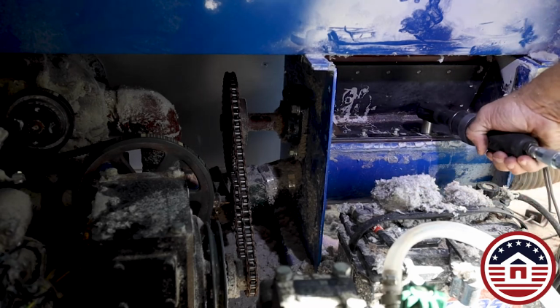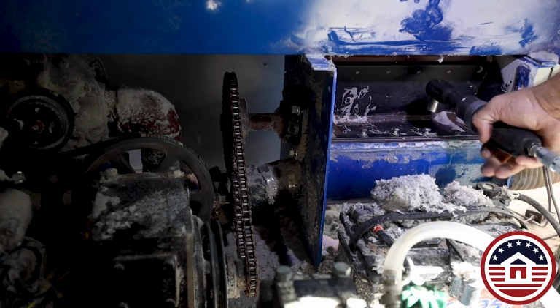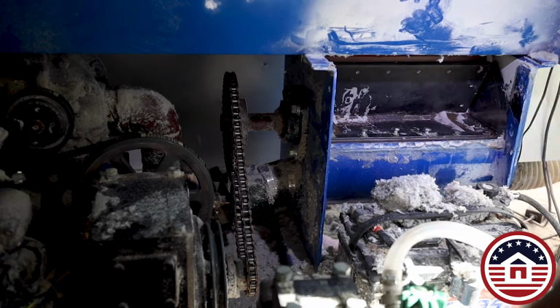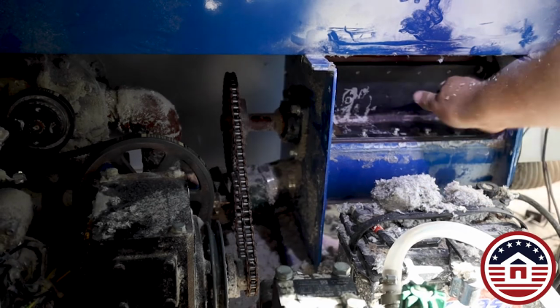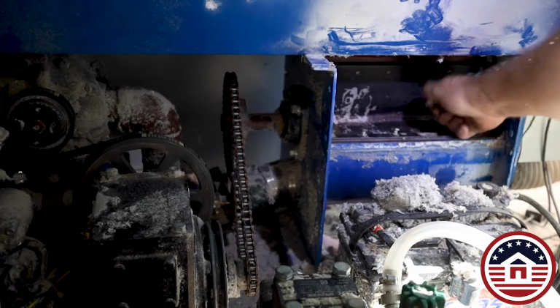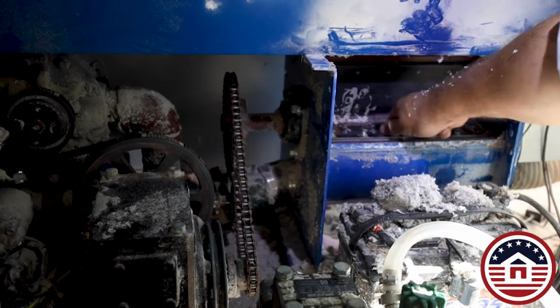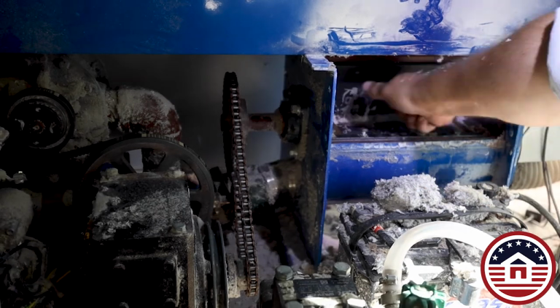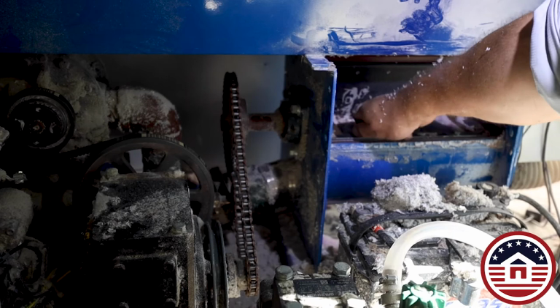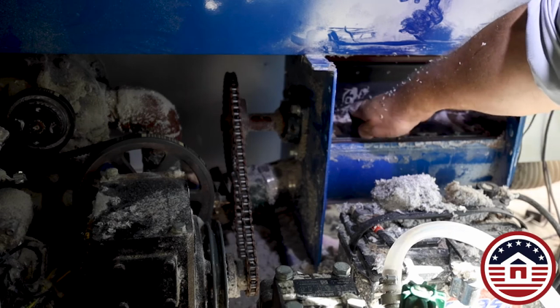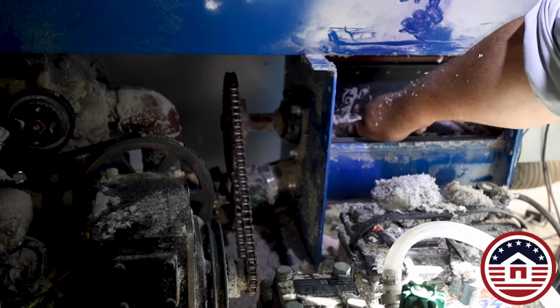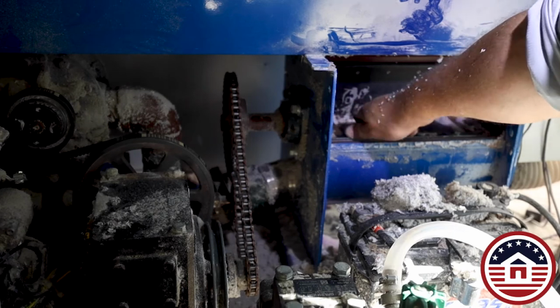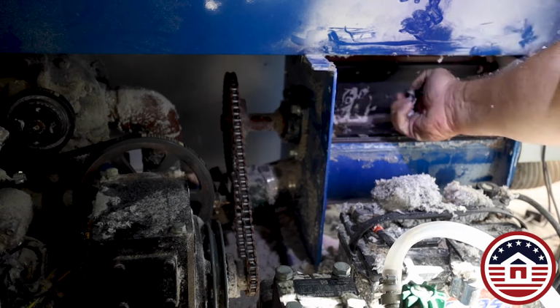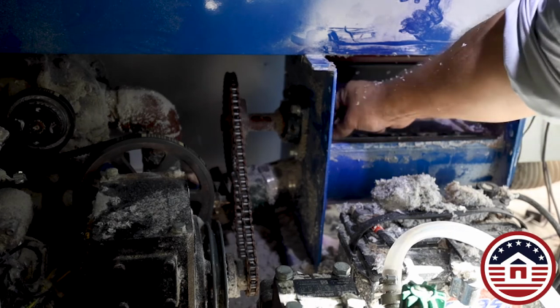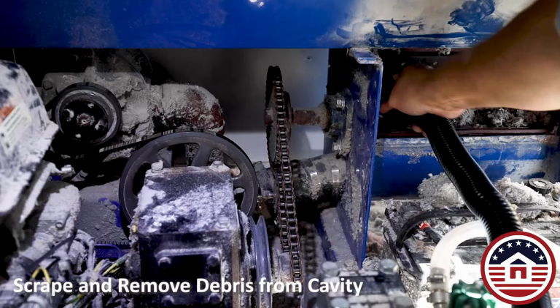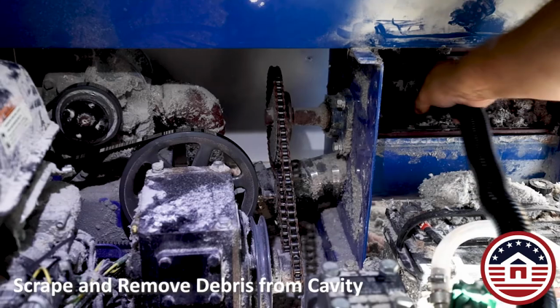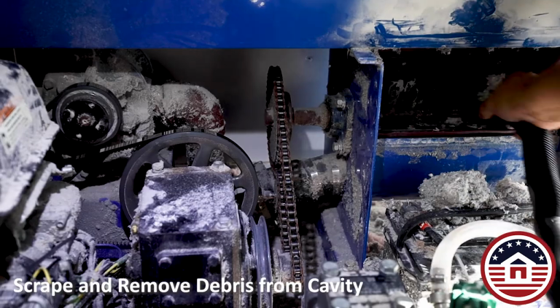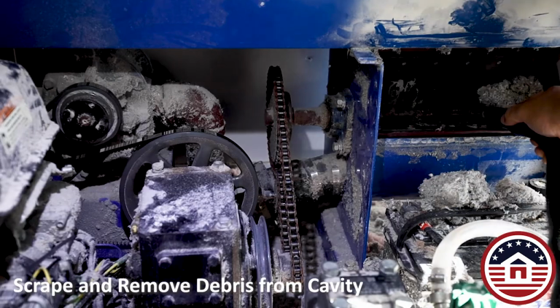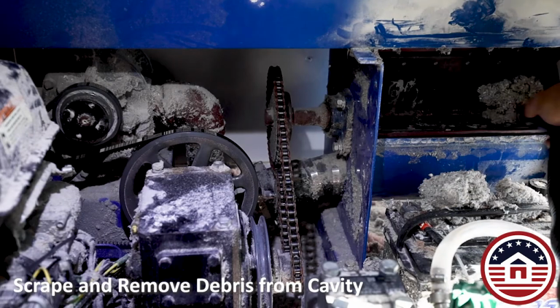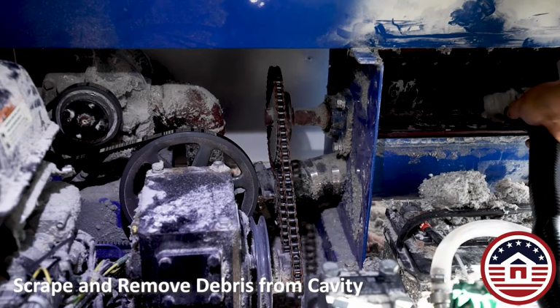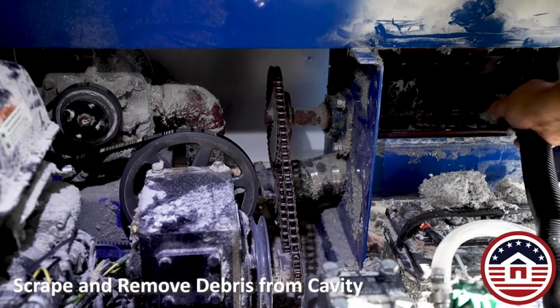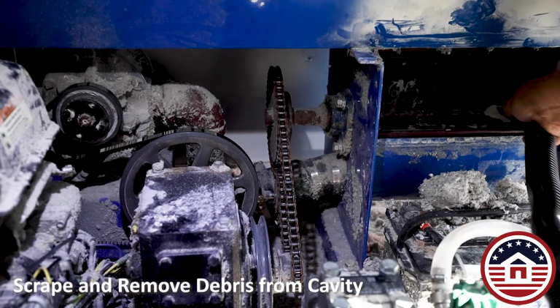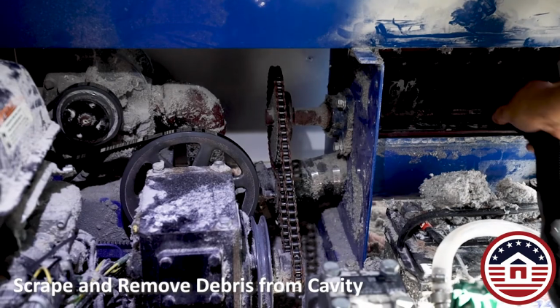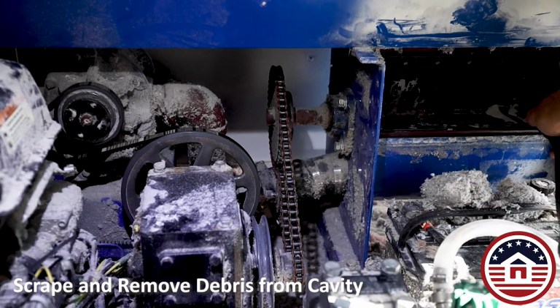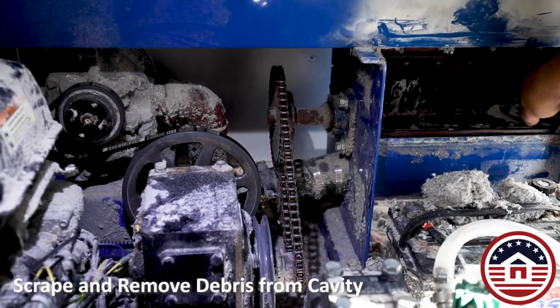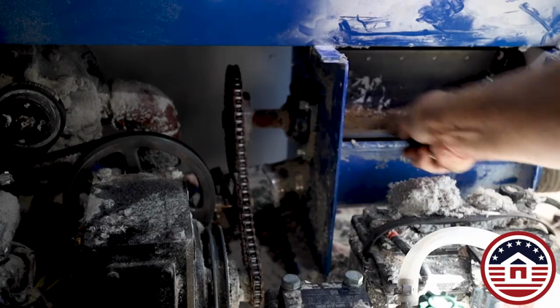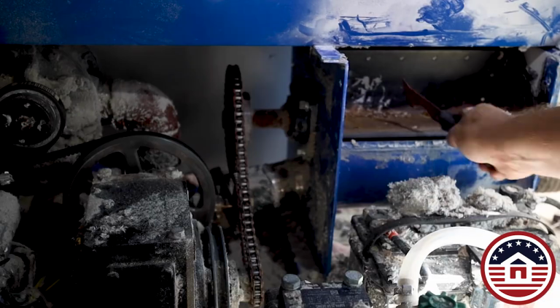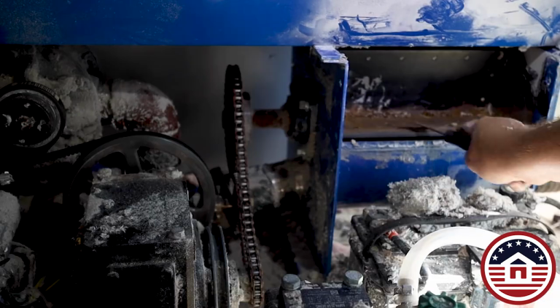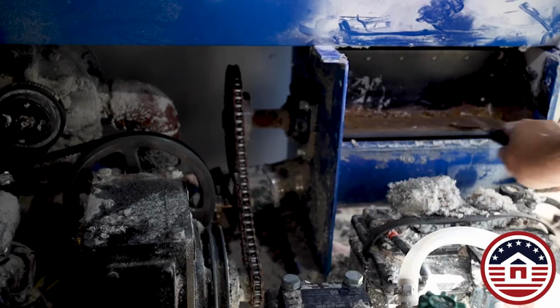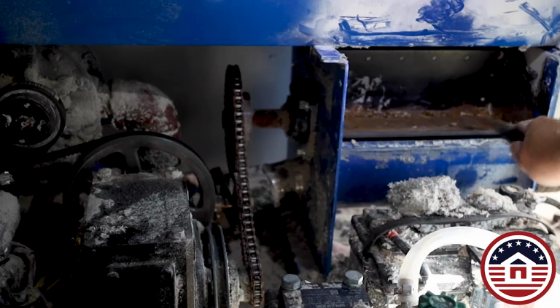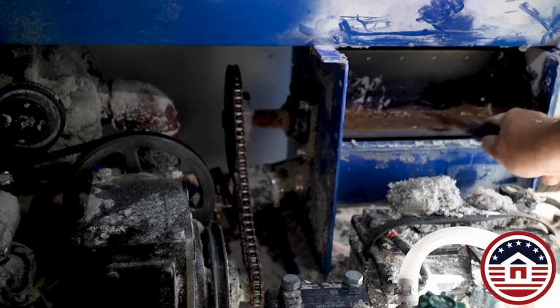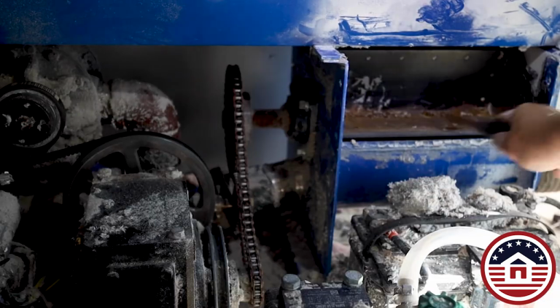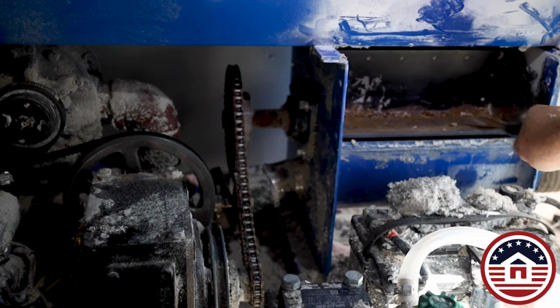After removing the seal, make sure that you clean off the airlock plate, scraping off the rust and the debris well. Clean the plate.